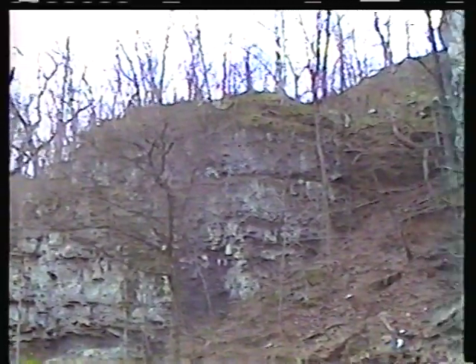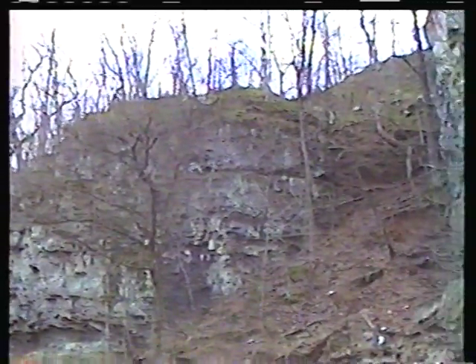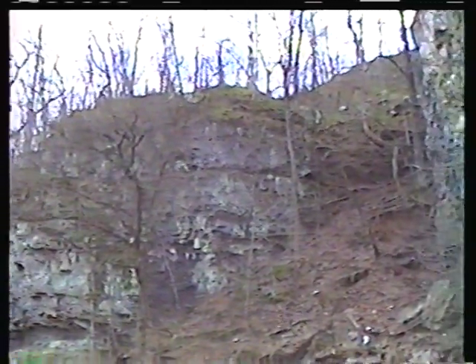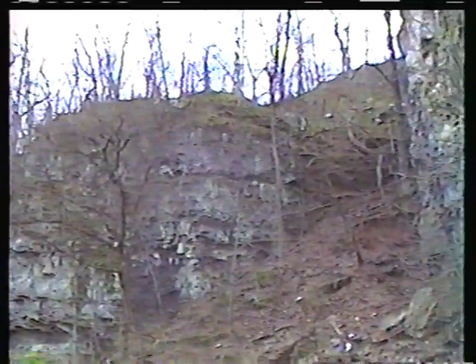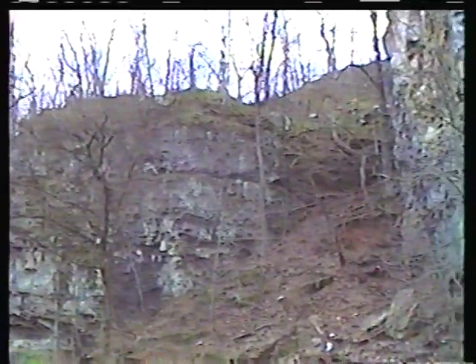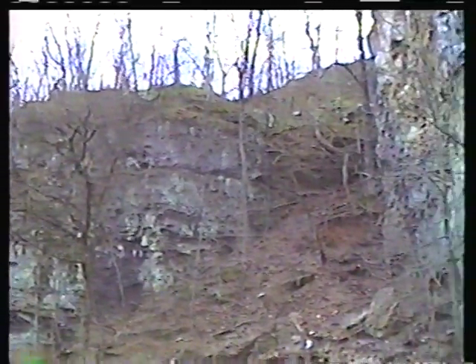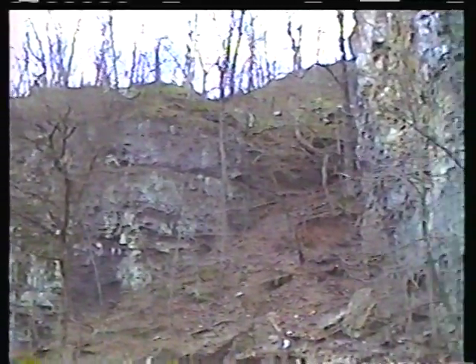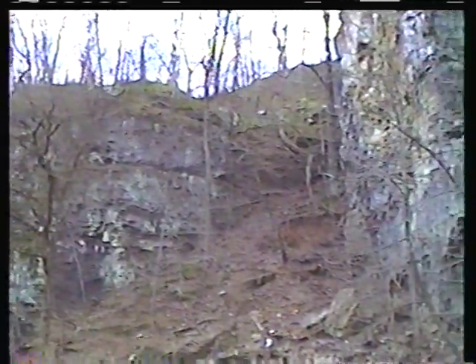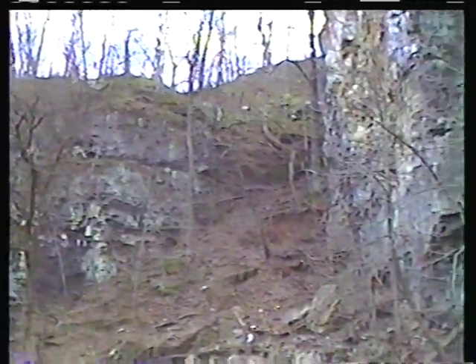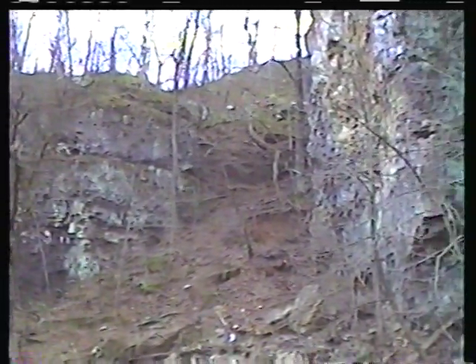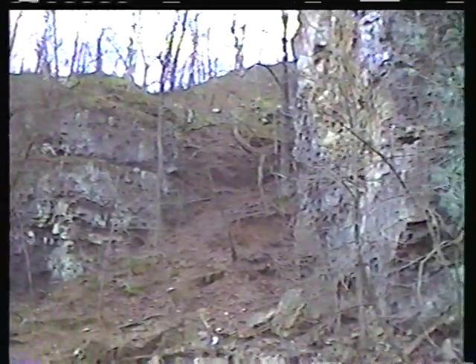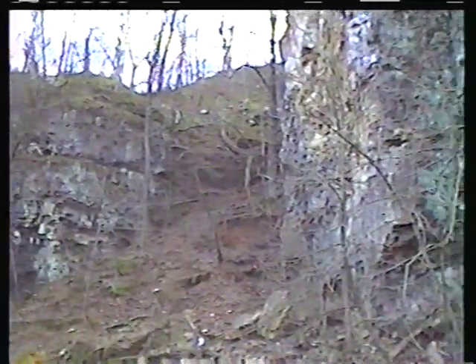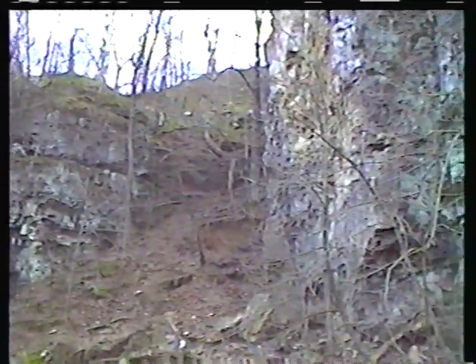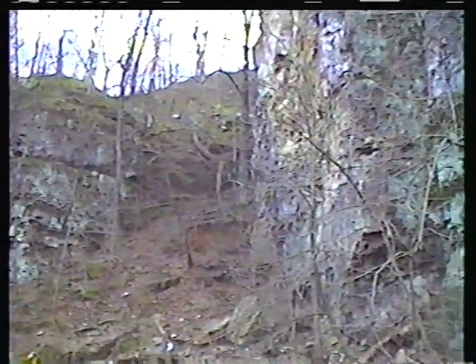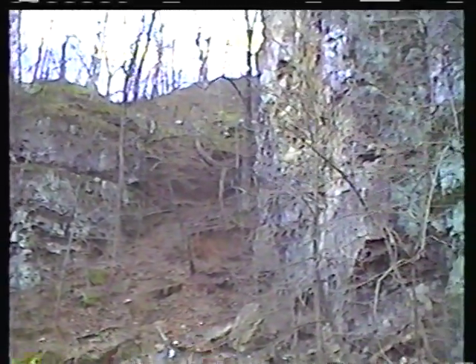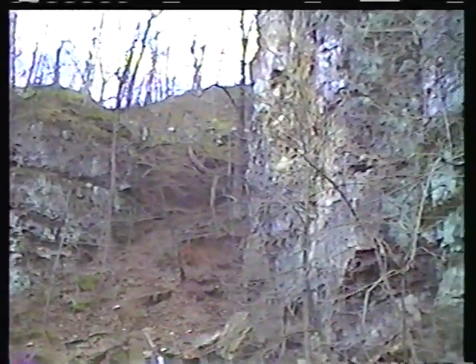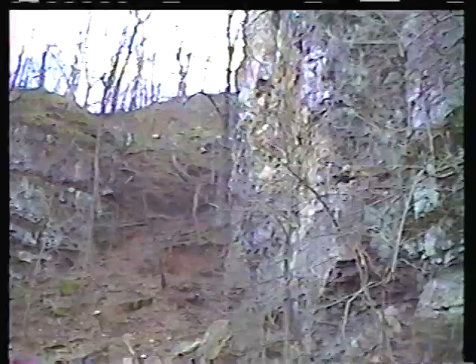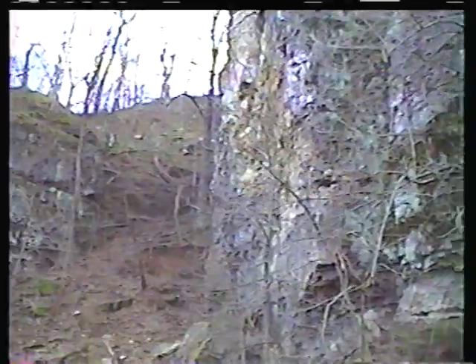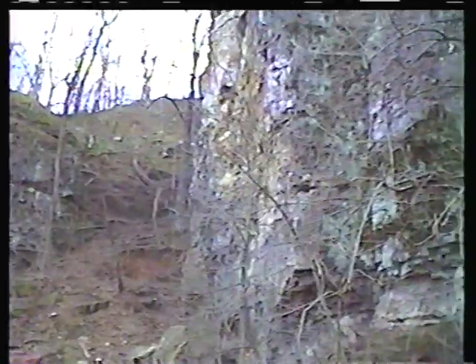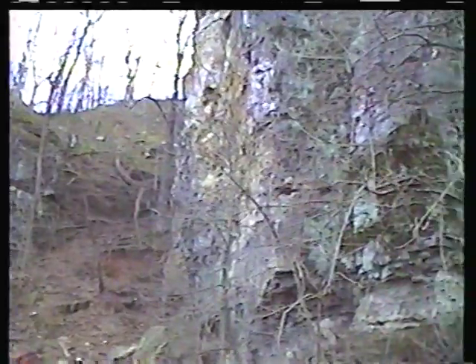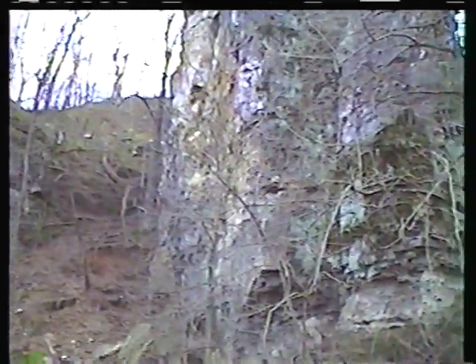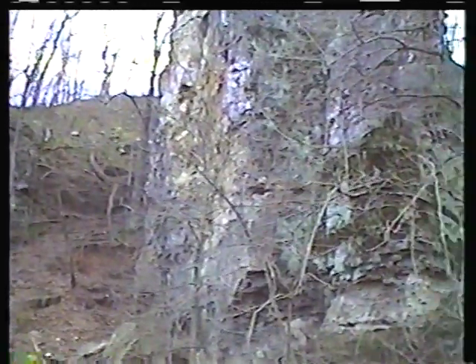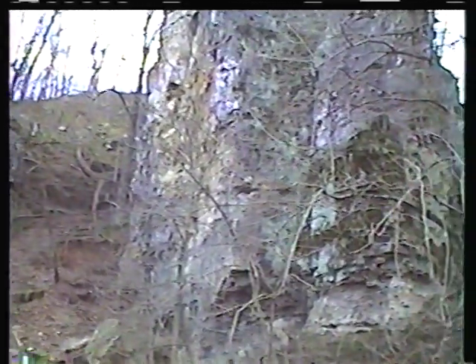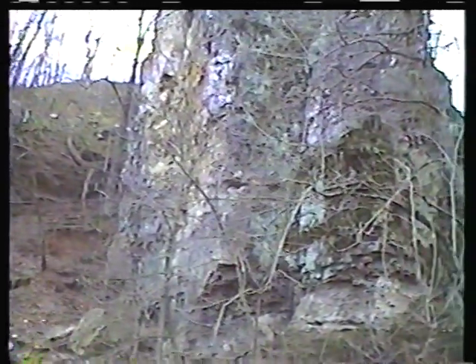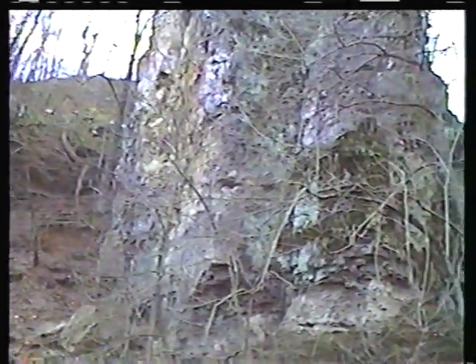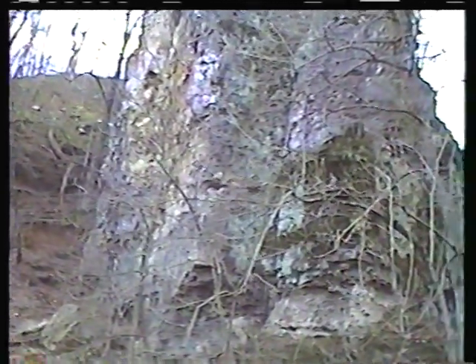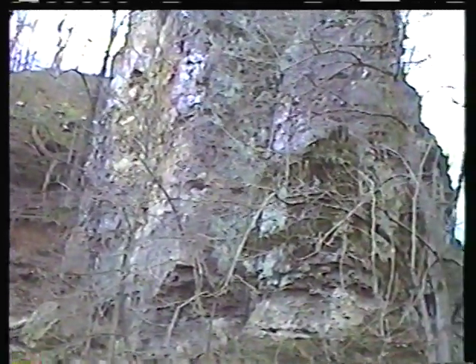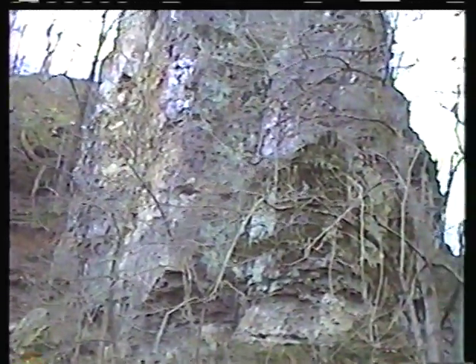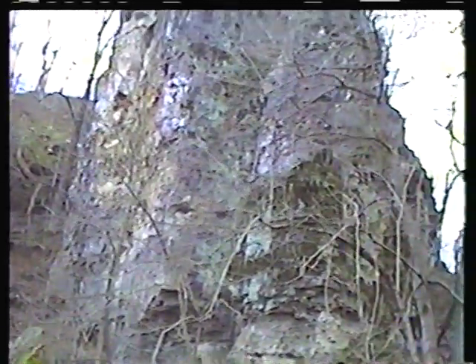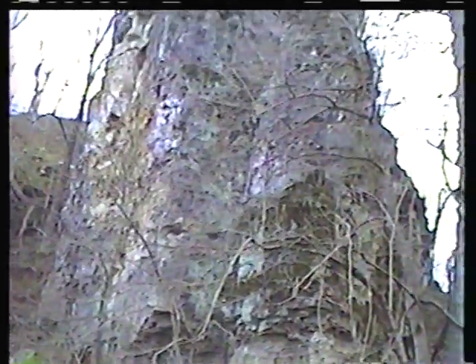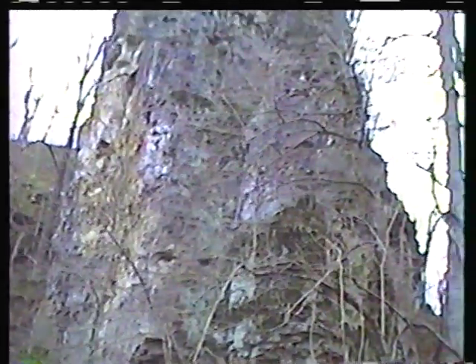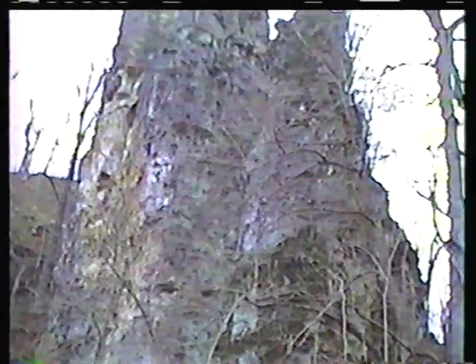How long does it take to form one of these sinks? I'd say a few tens of thousands of years.